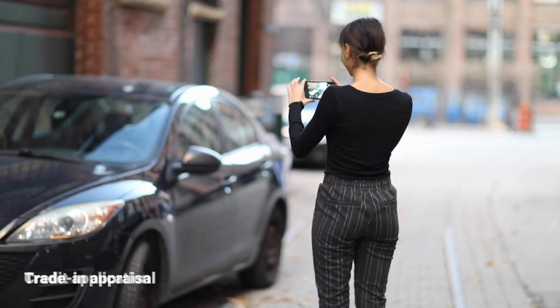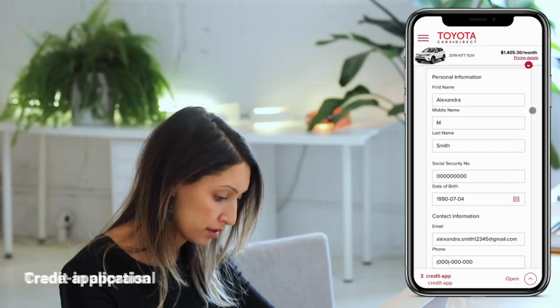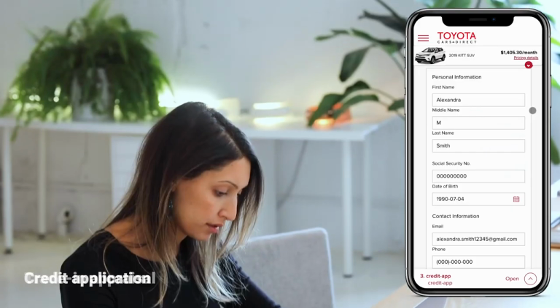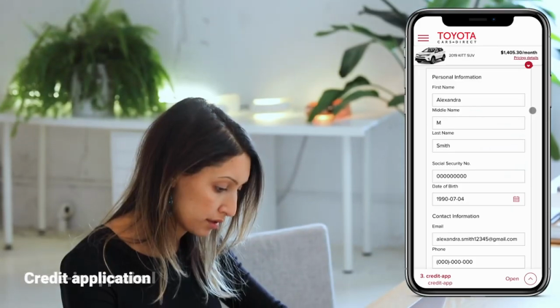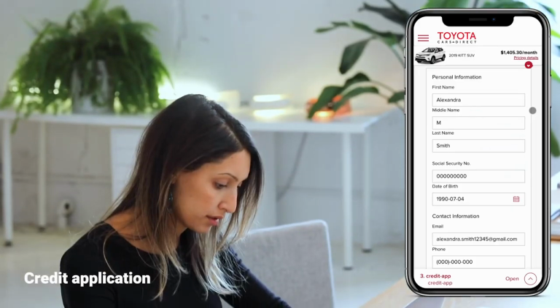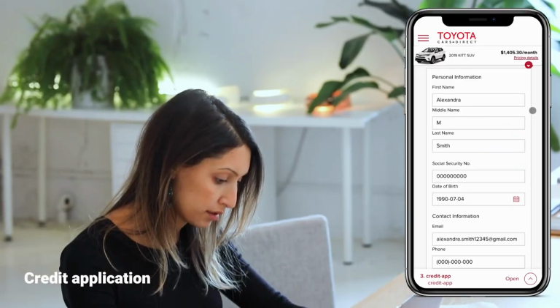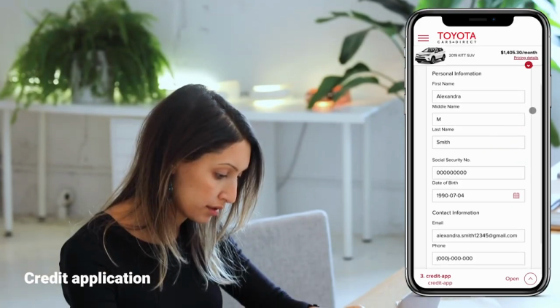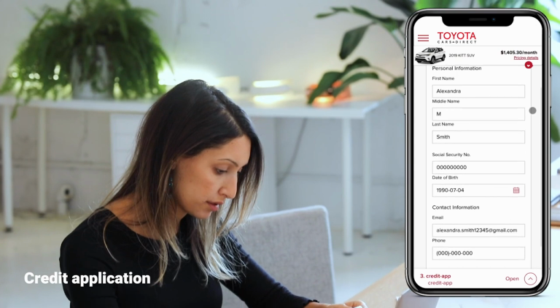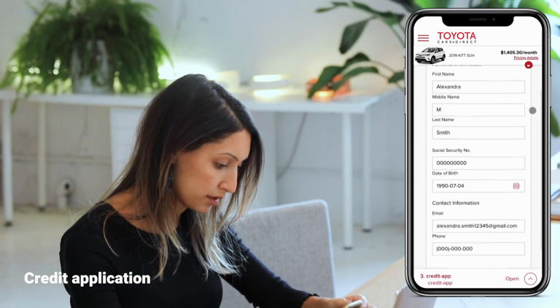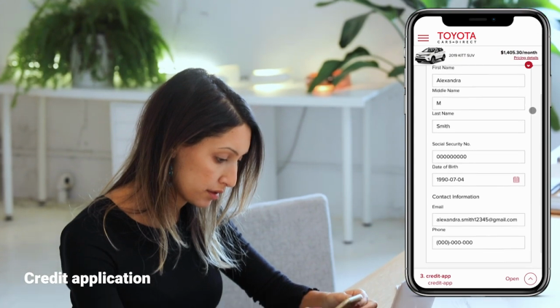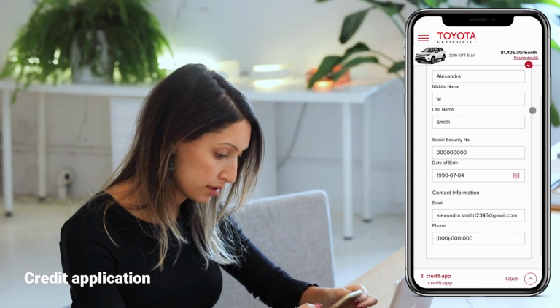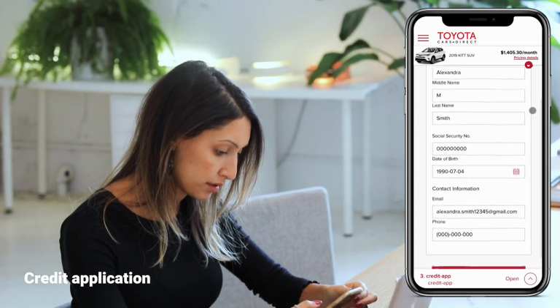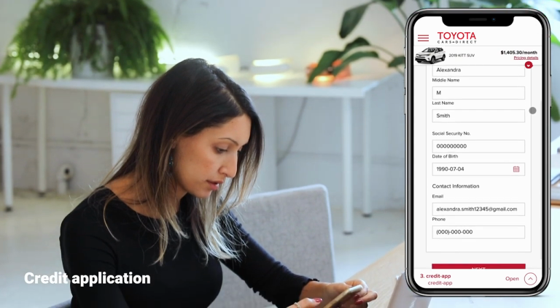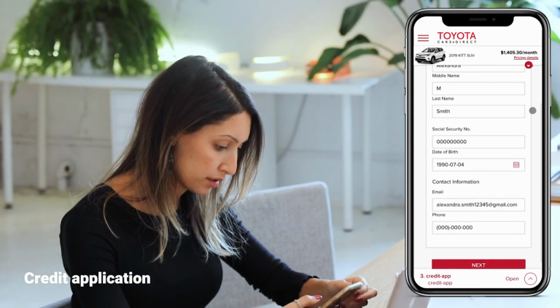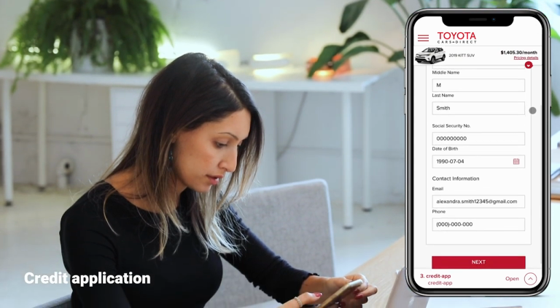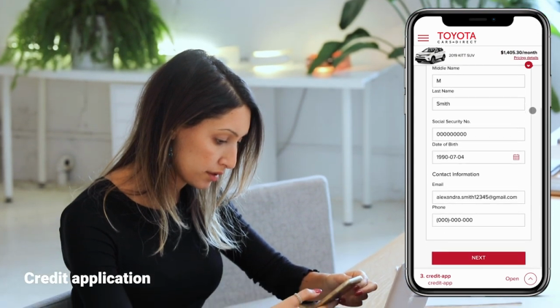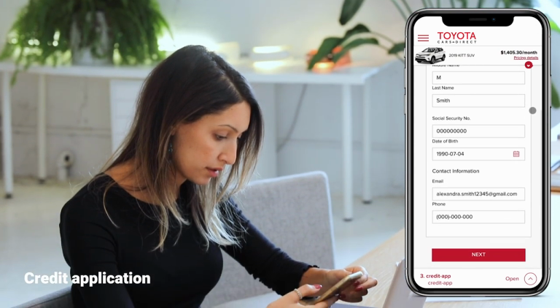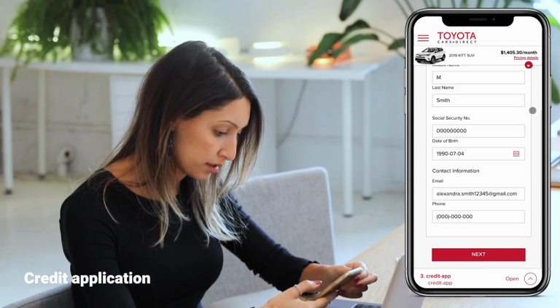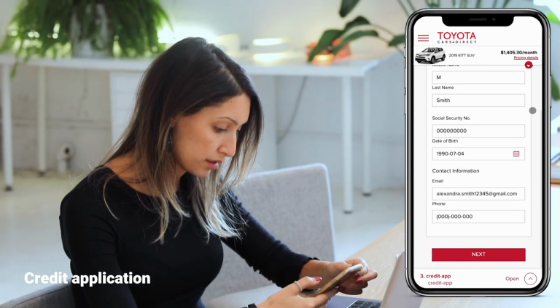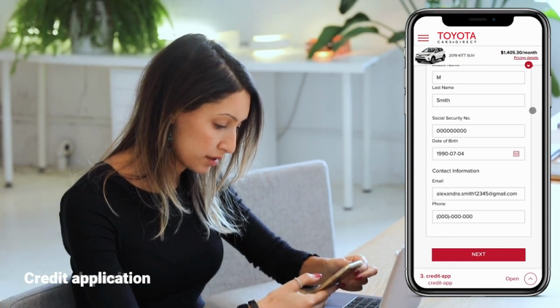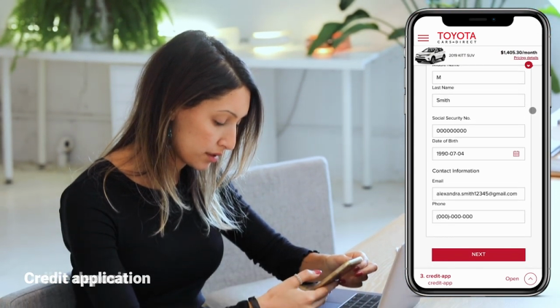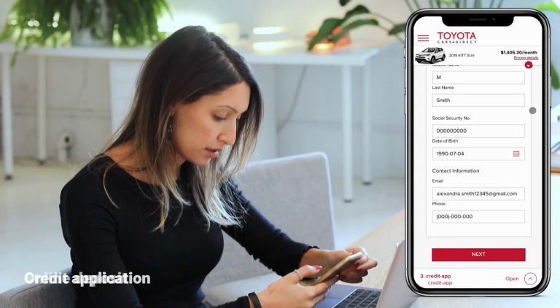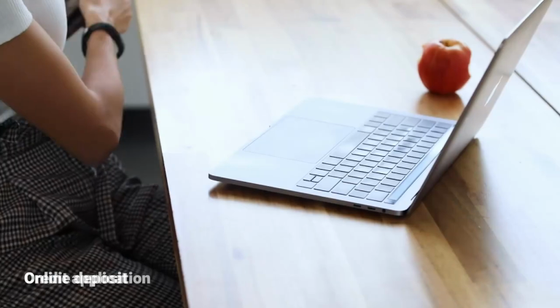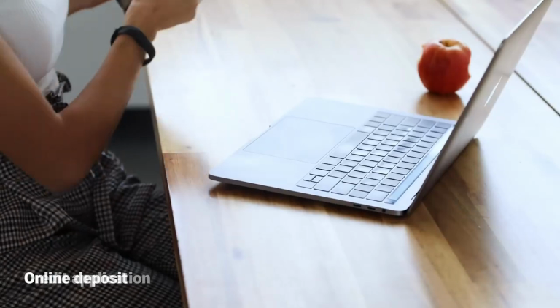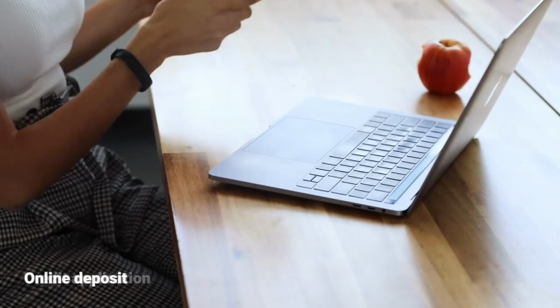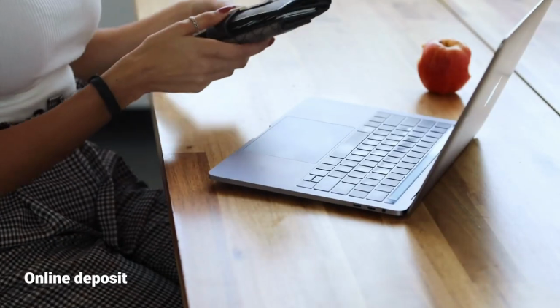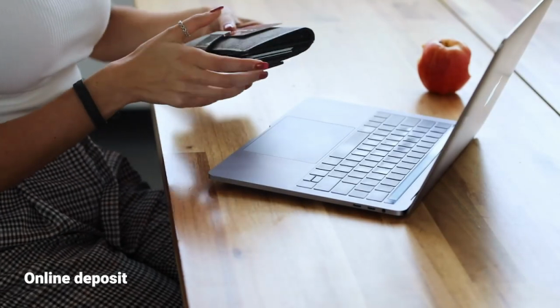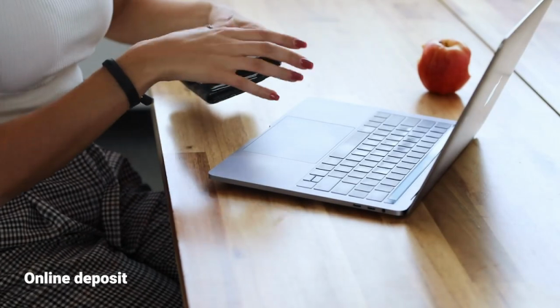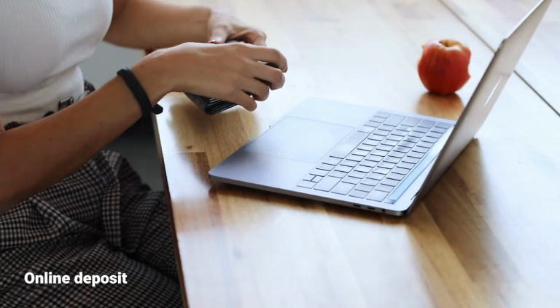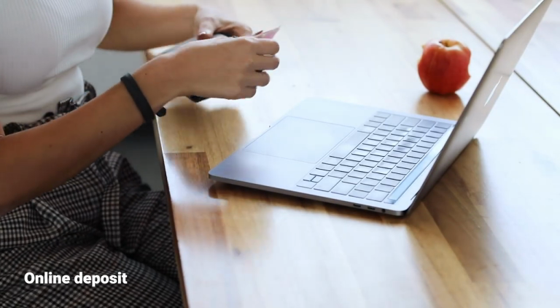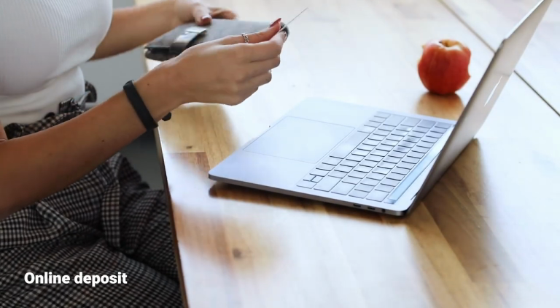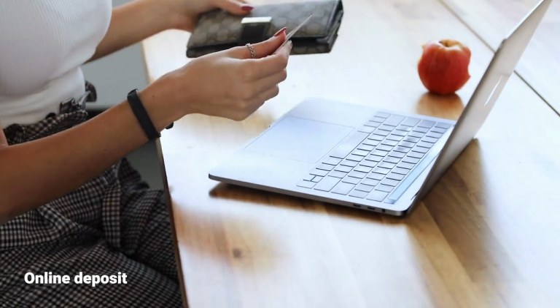We have simplified the credit application process, which you can complete online, then place a deposit to secure your vehicle.